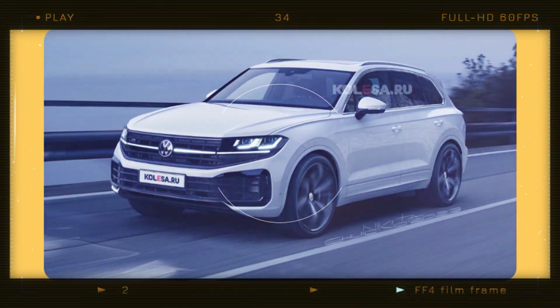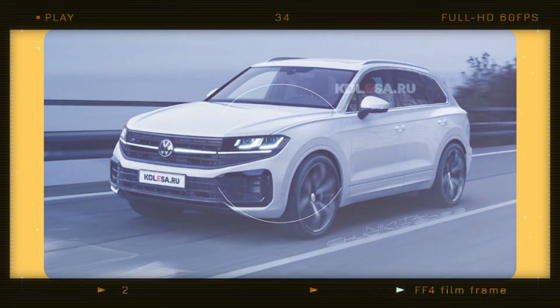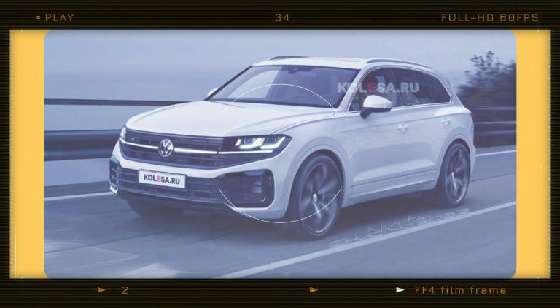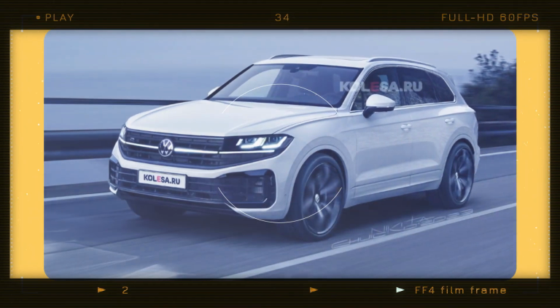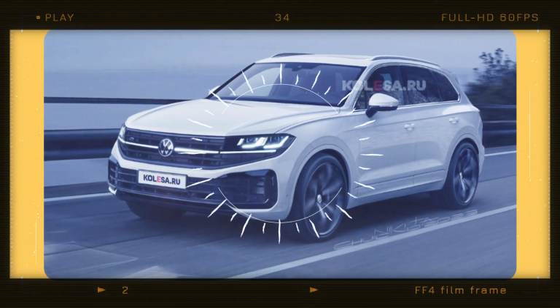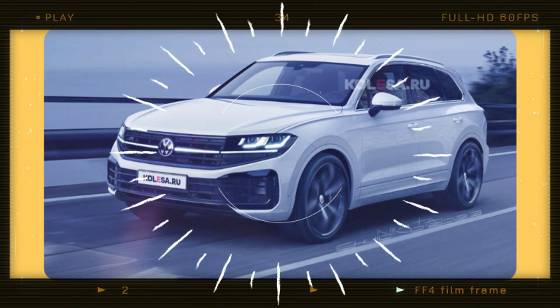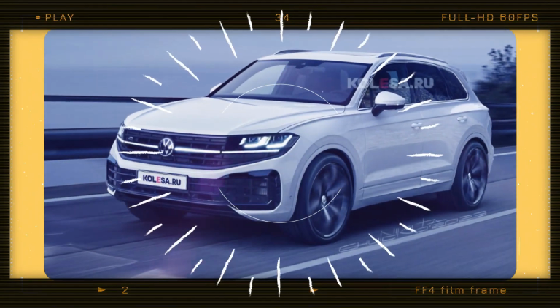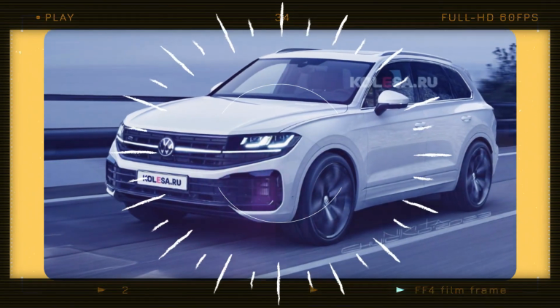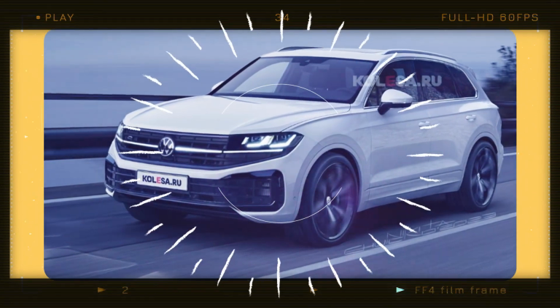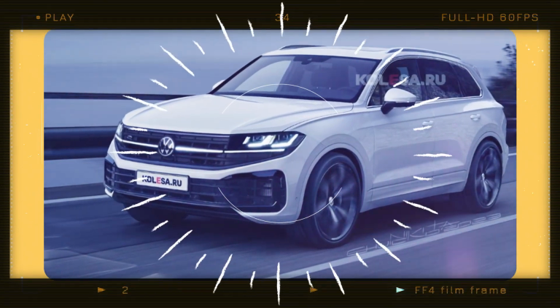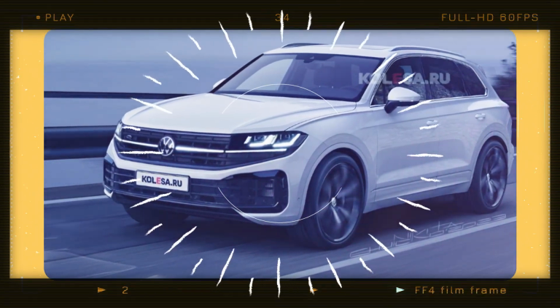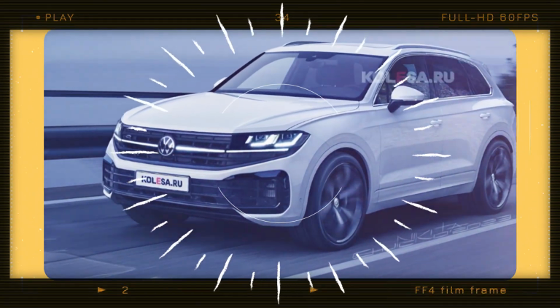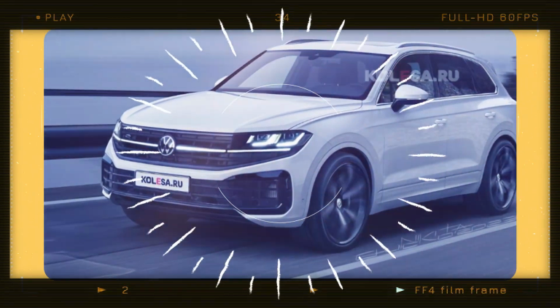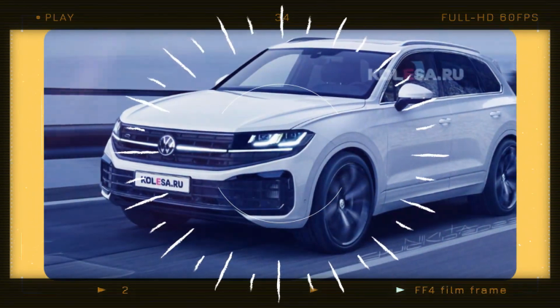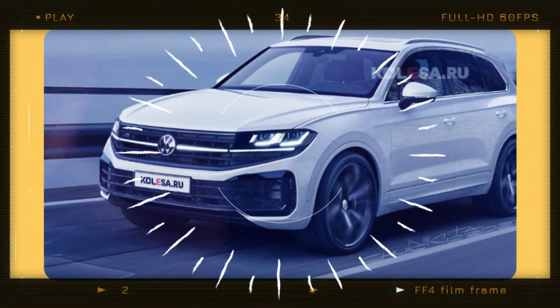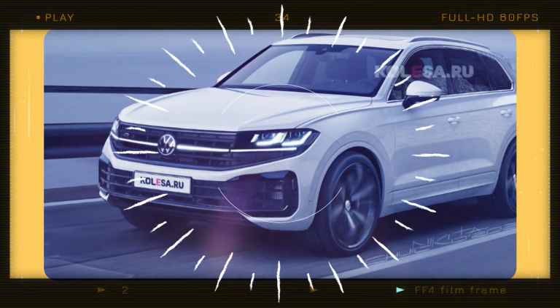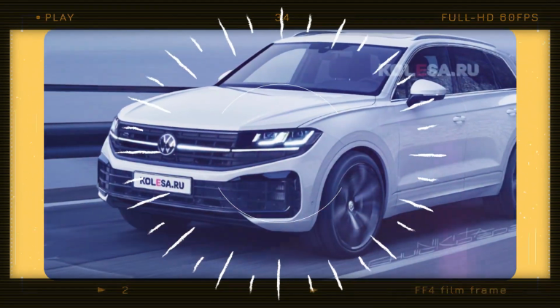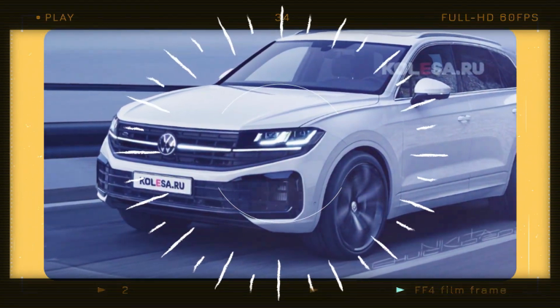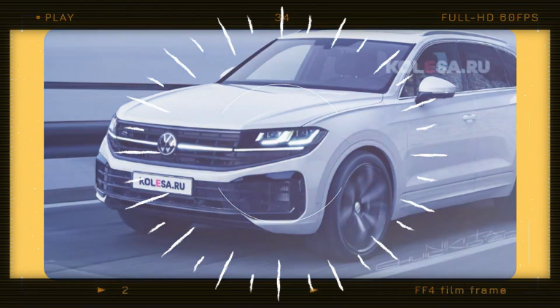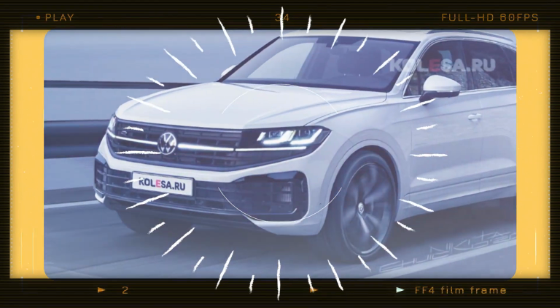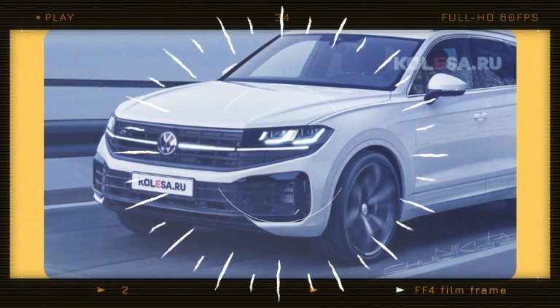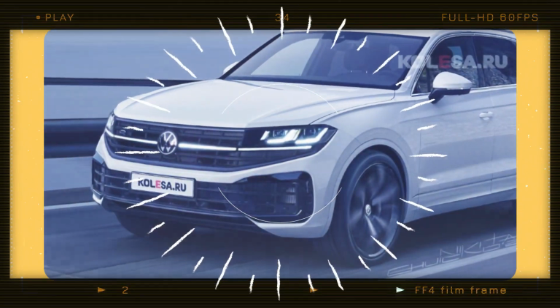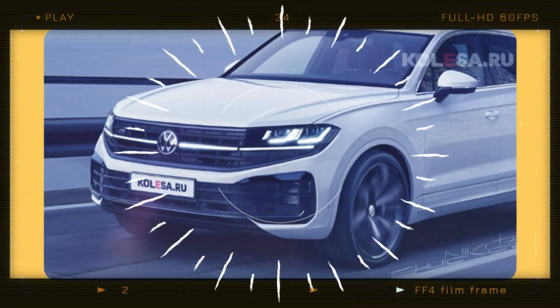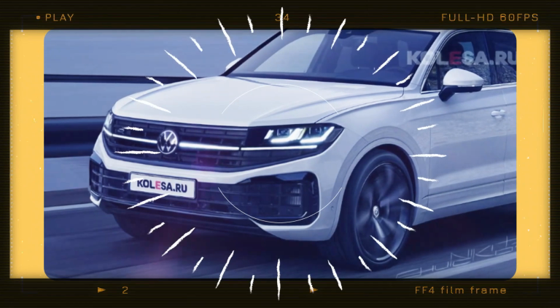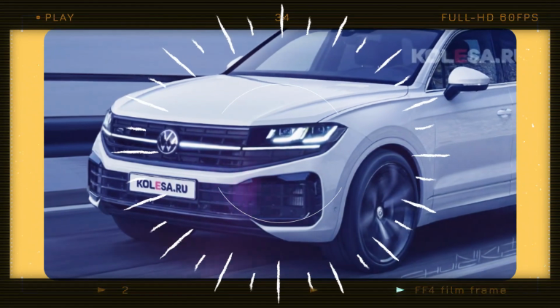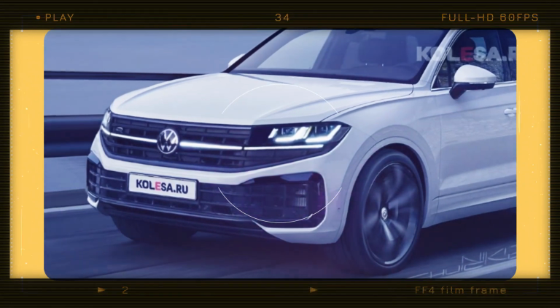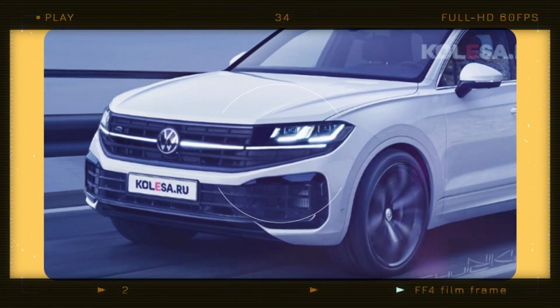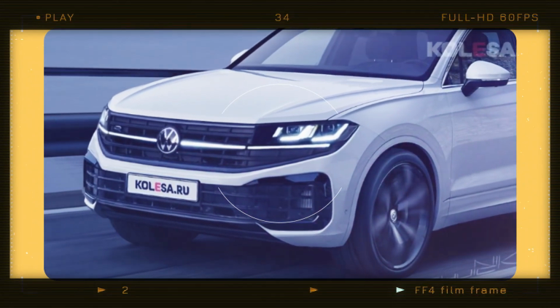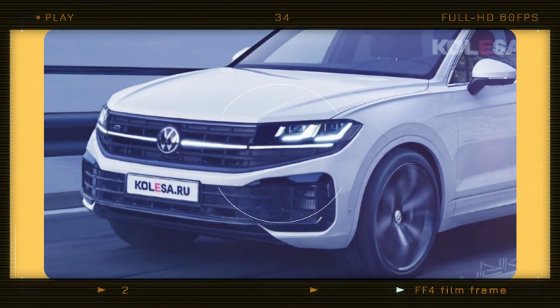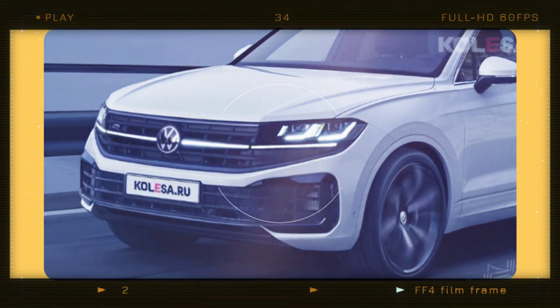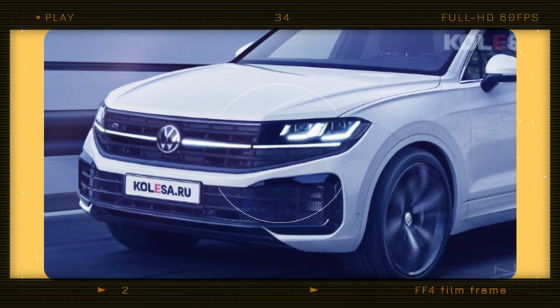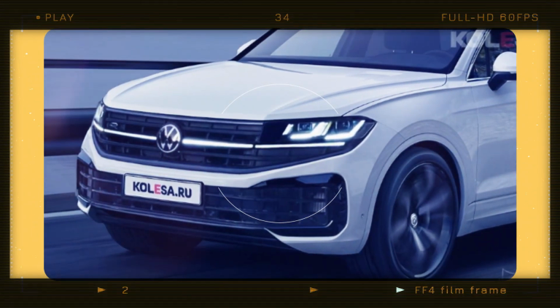Among the updates, the Touareg will have a full-width light bar with a new grille, new headlights and taillights, as well as different bumpers.